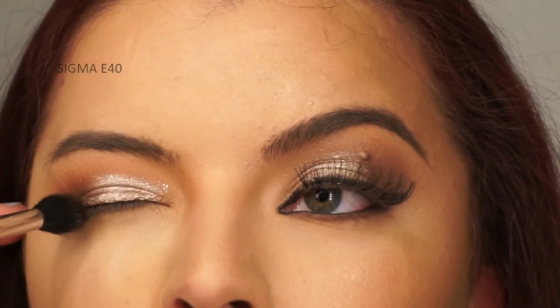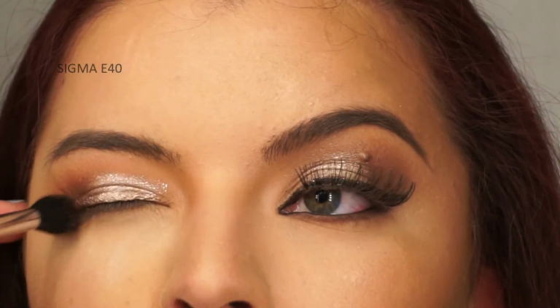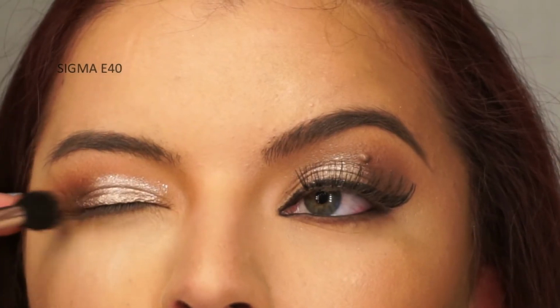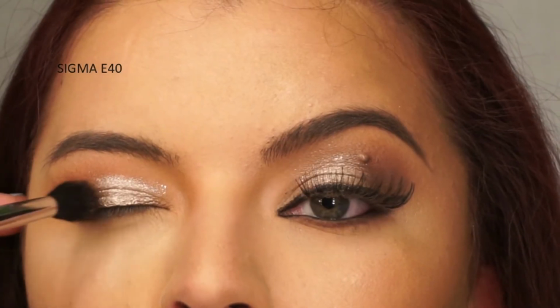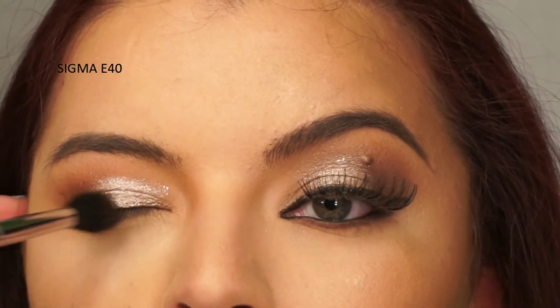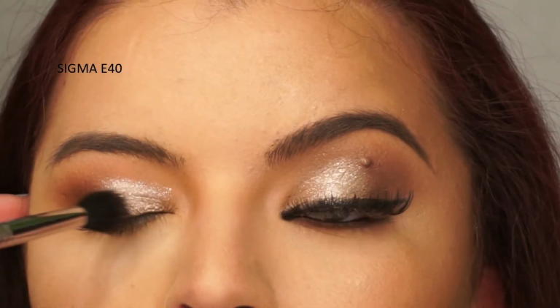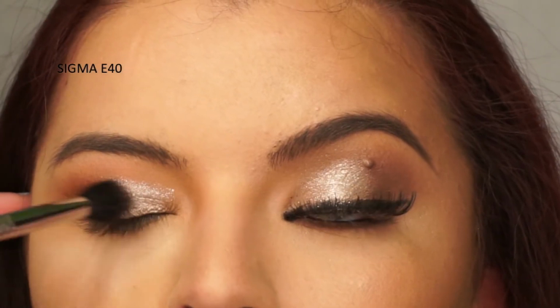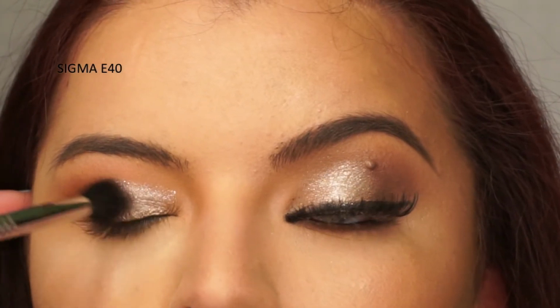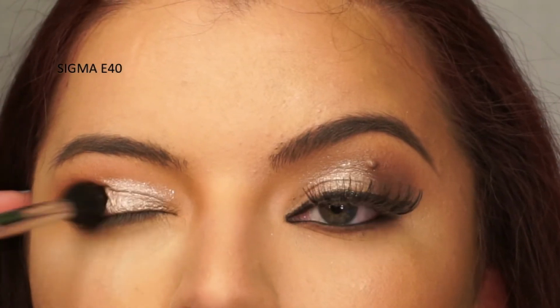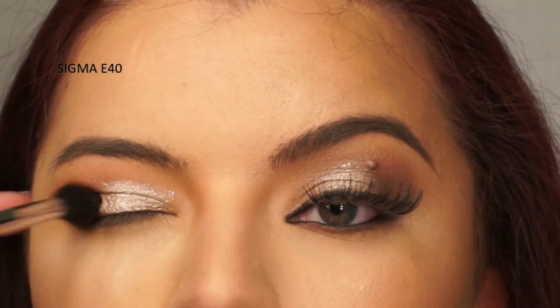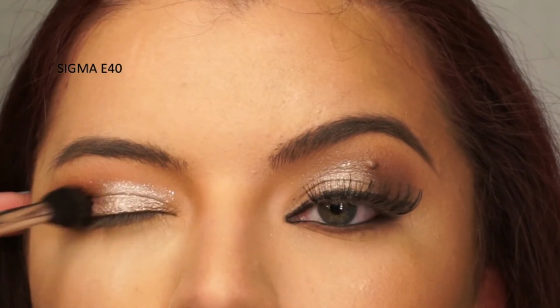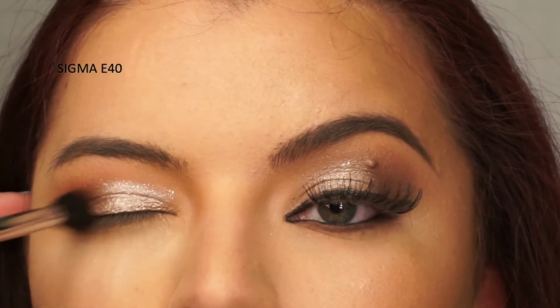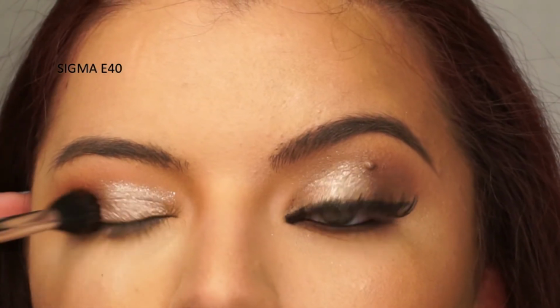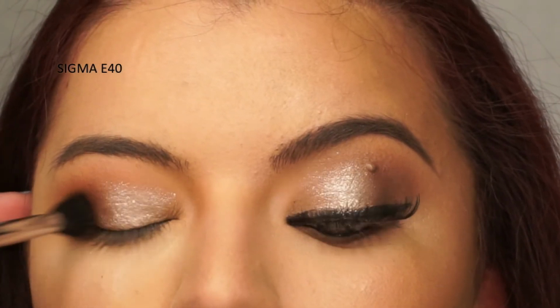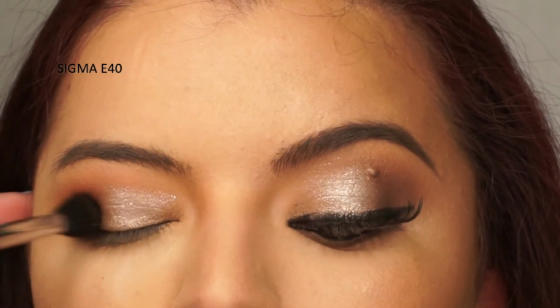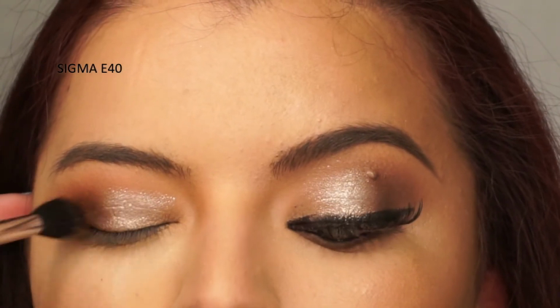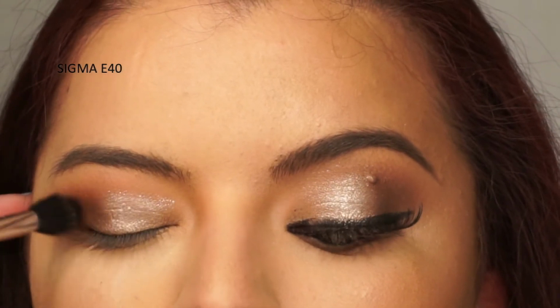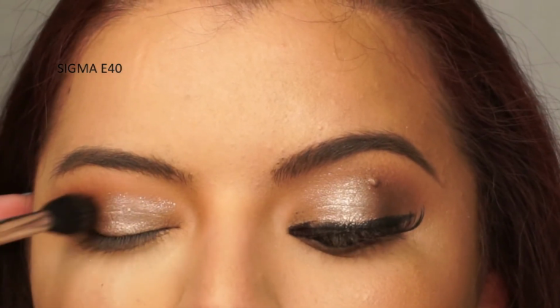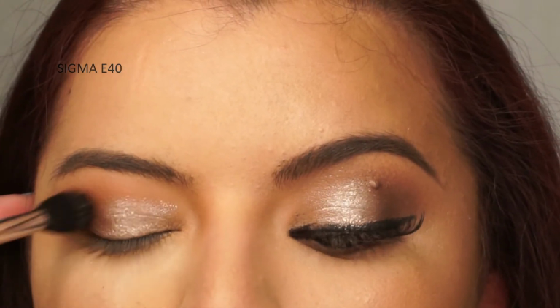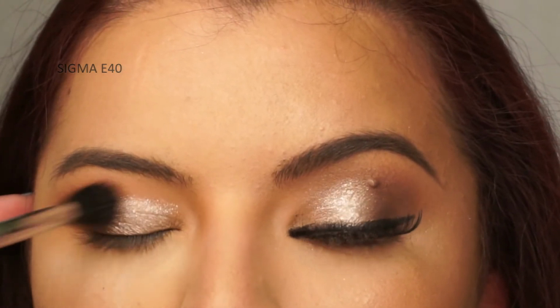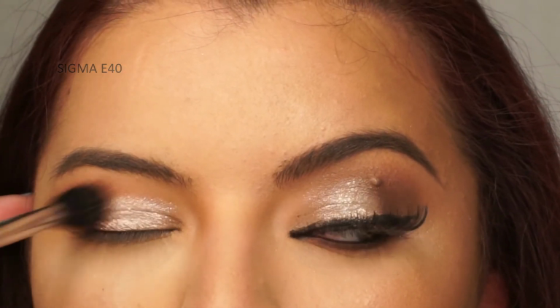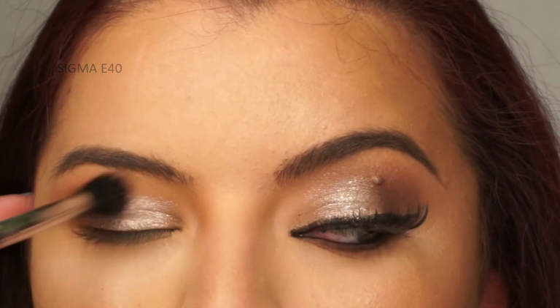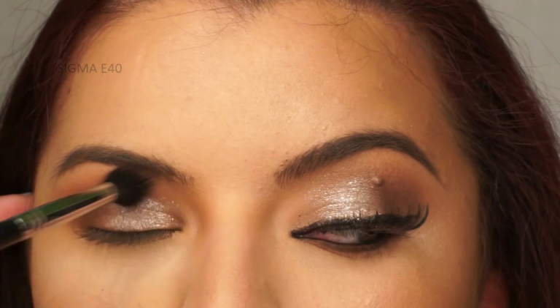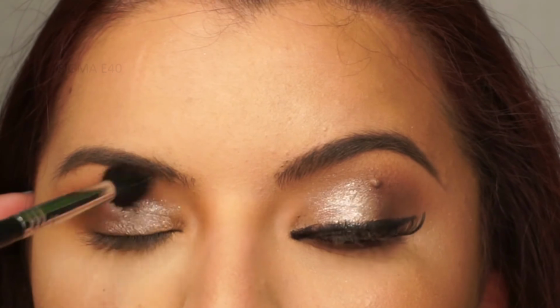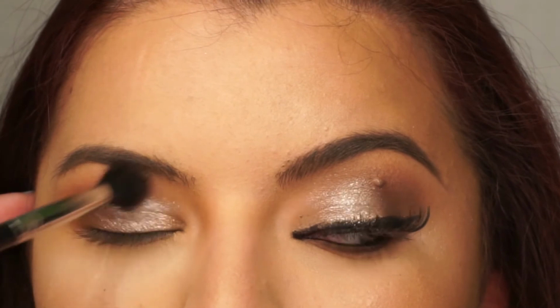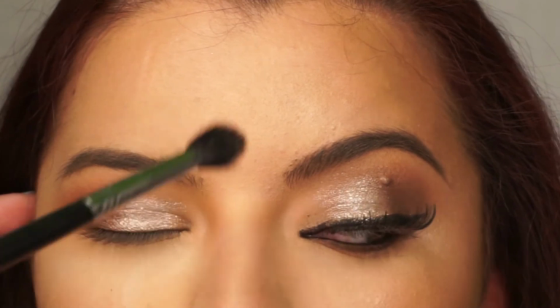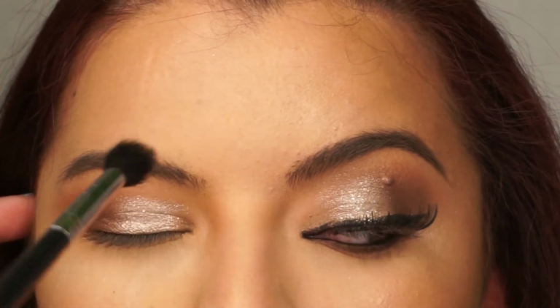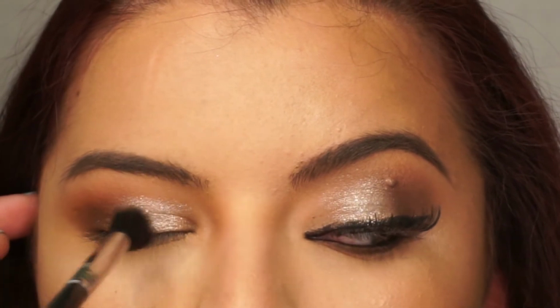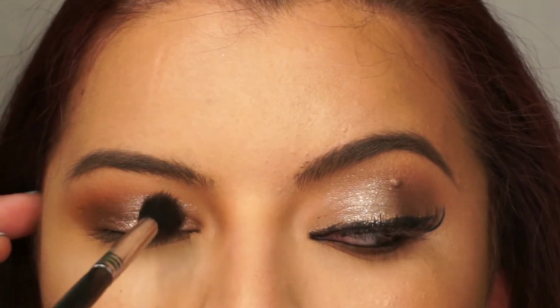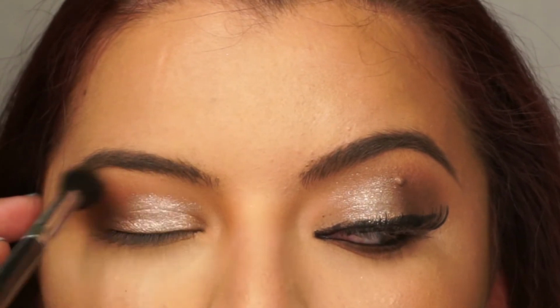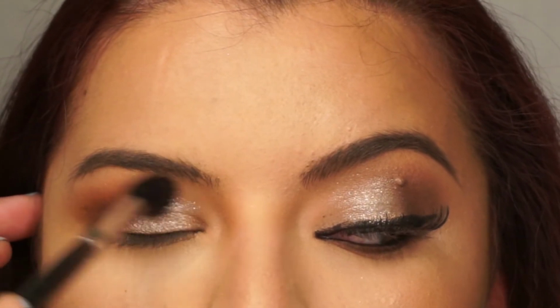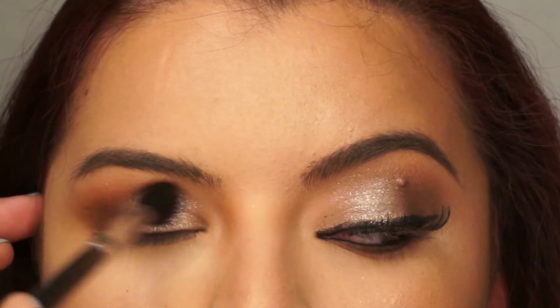With a clean blending brush, I'm going to go along the crease and the lid to blend out any harsh lines.